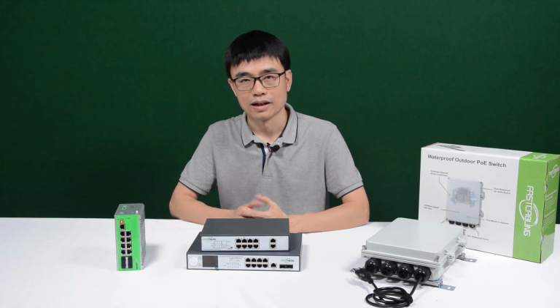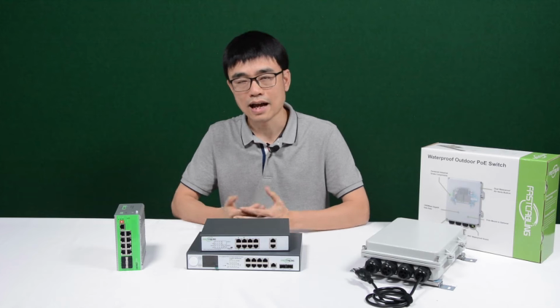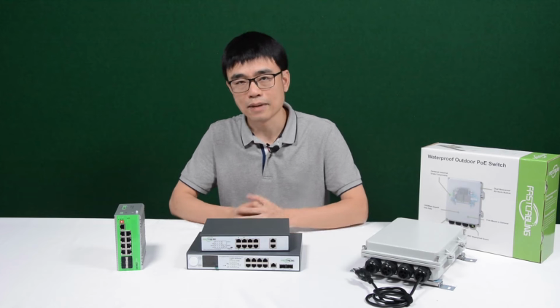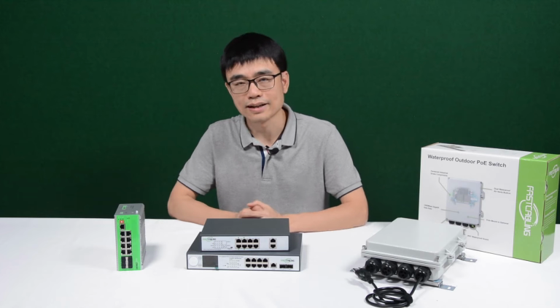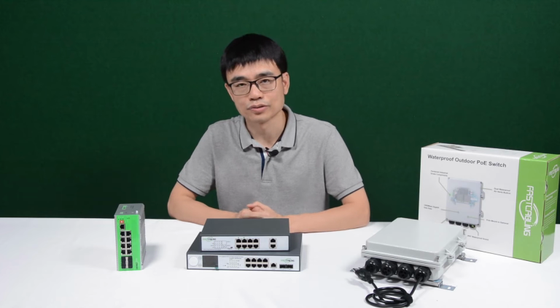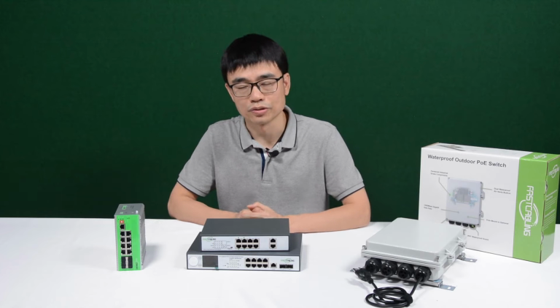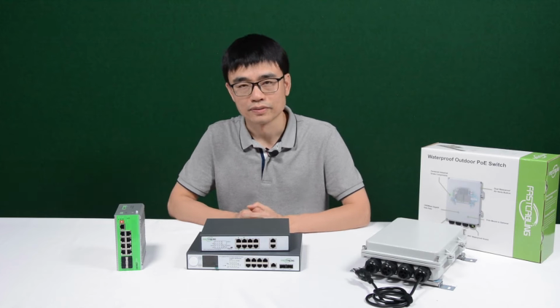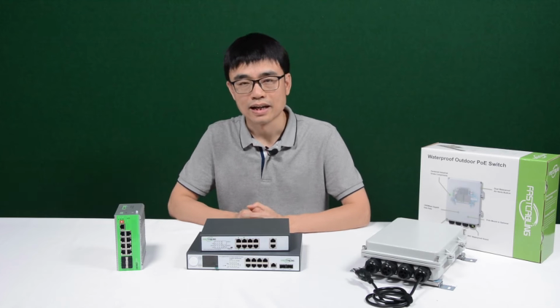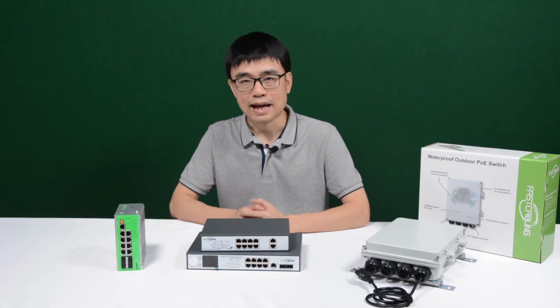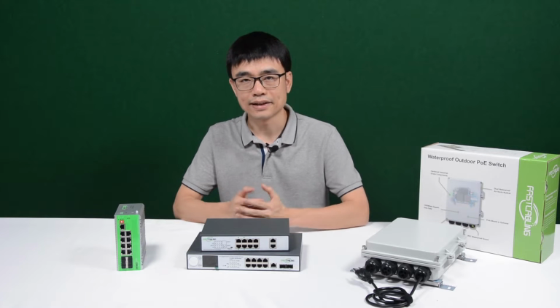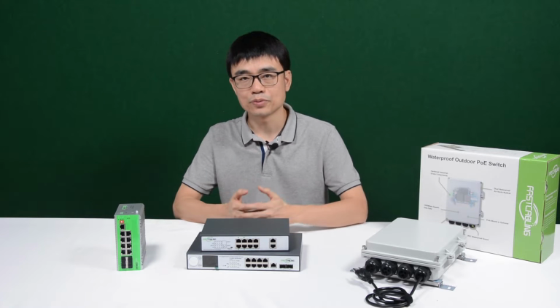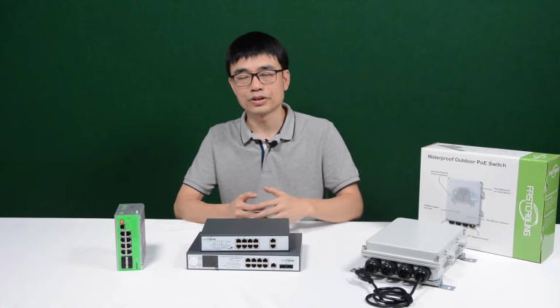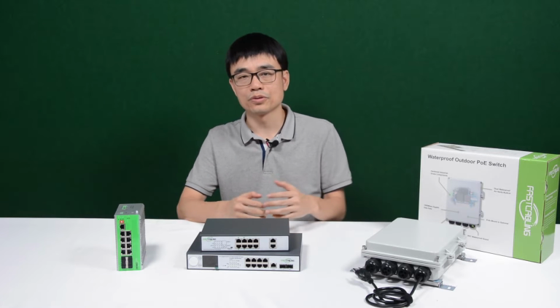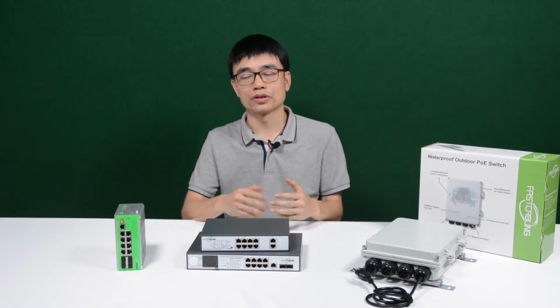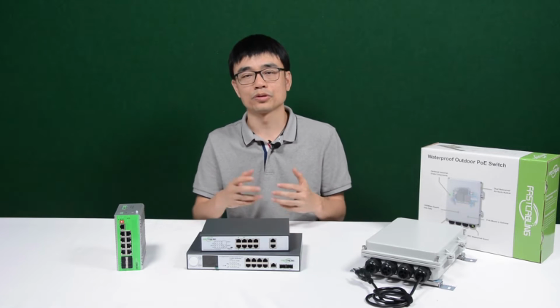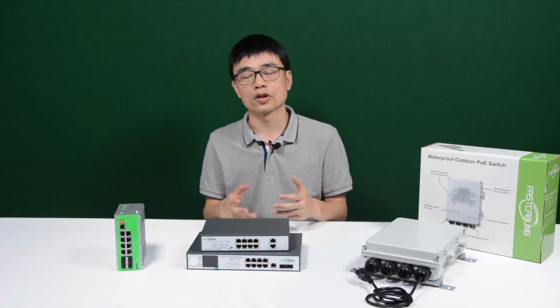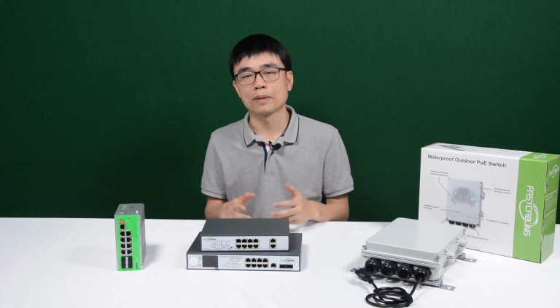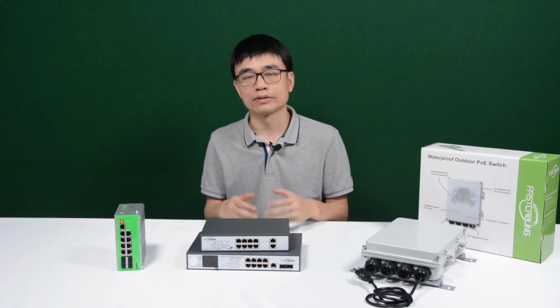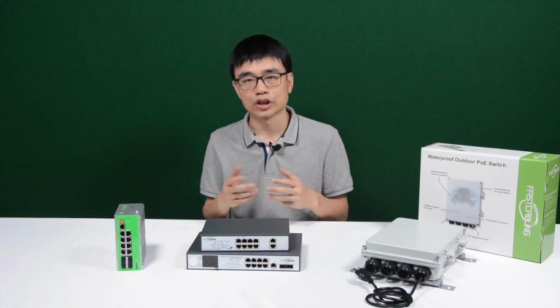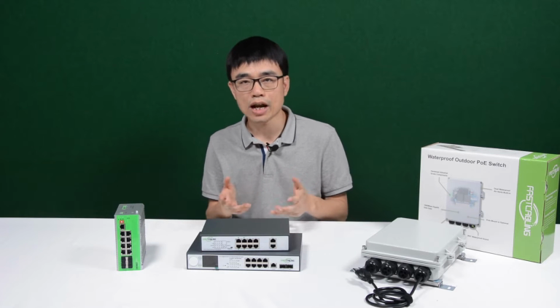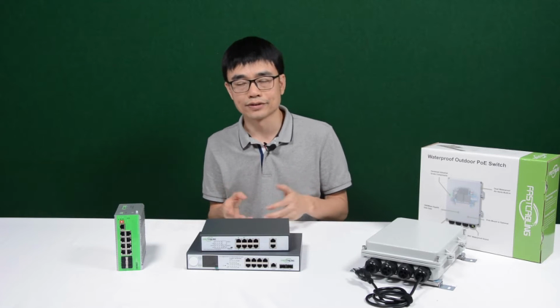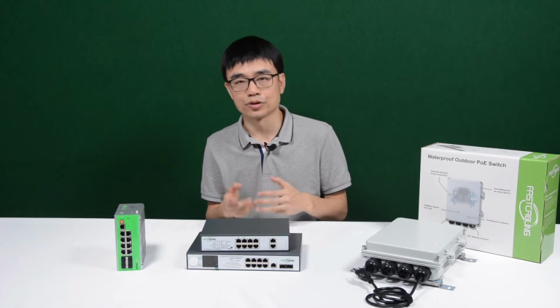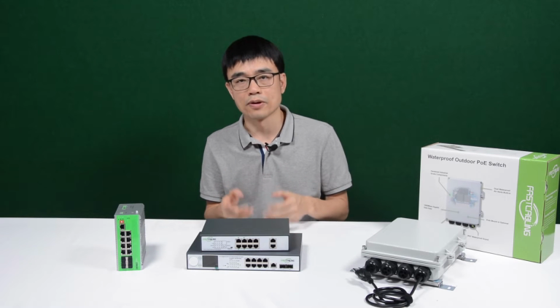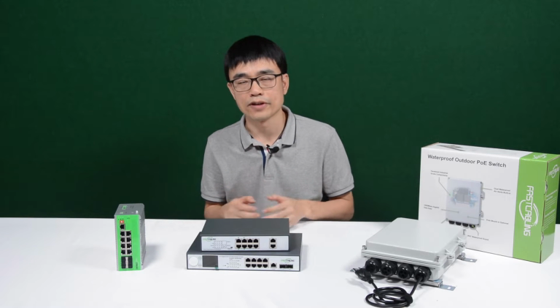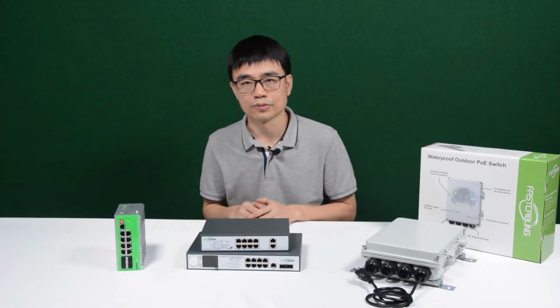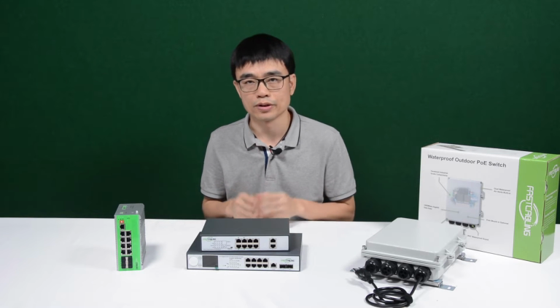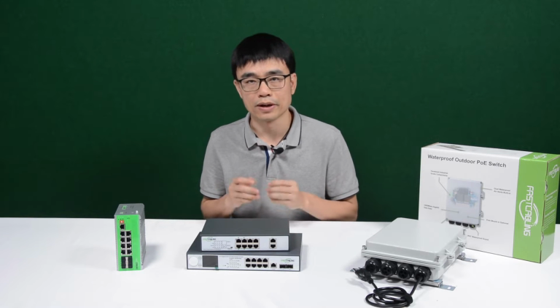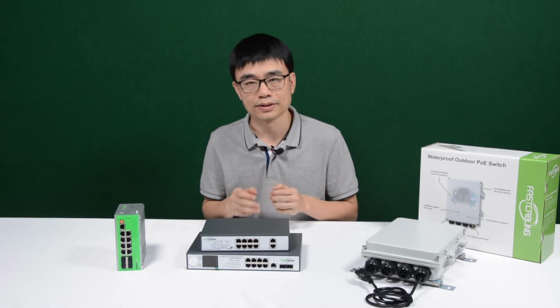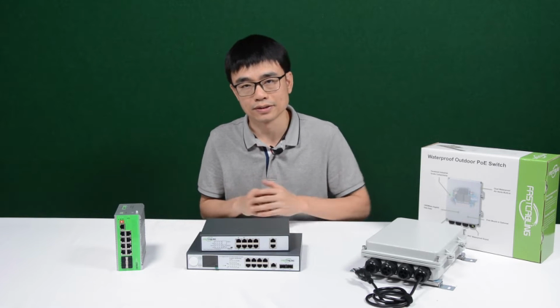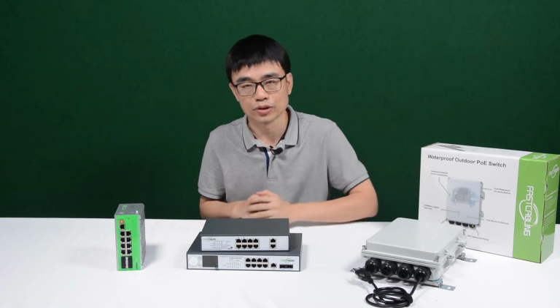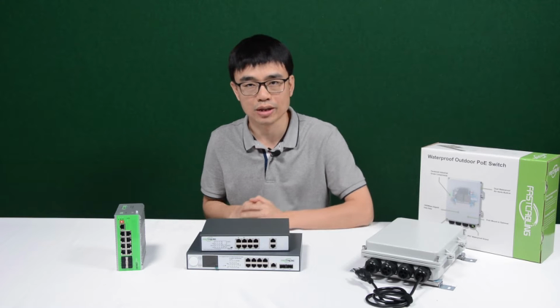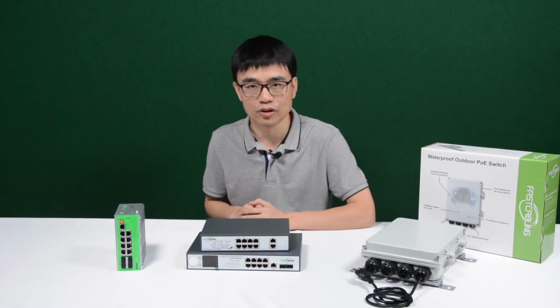Hi, my name is Joe. In this video, we're going to talk about the challenges you may face when you place a switch outdoors.